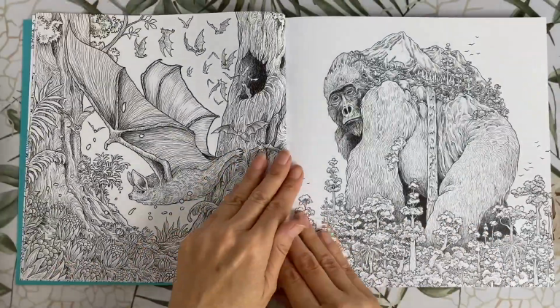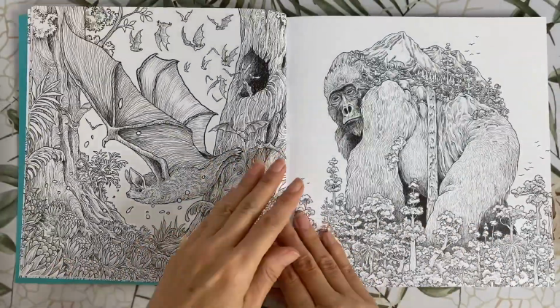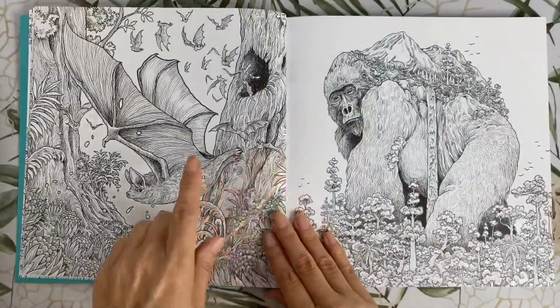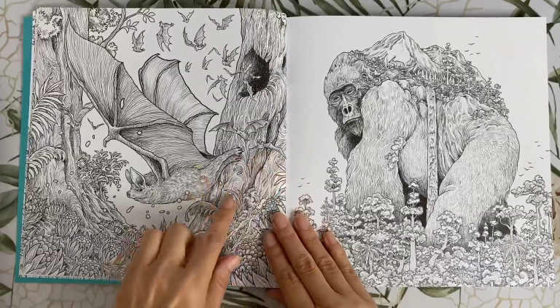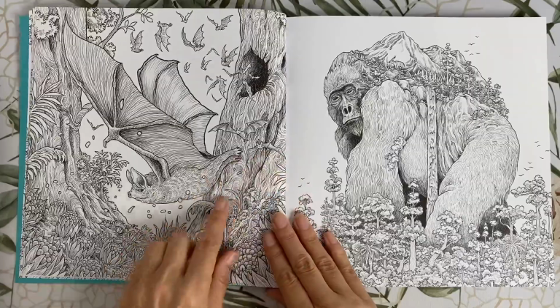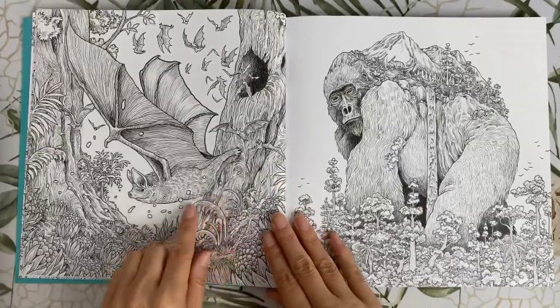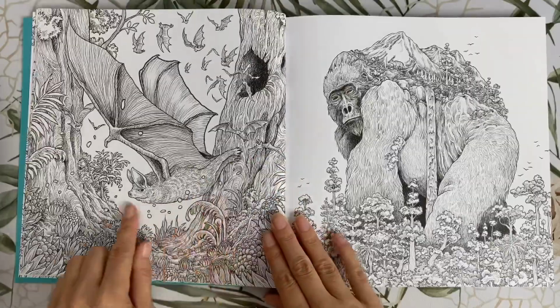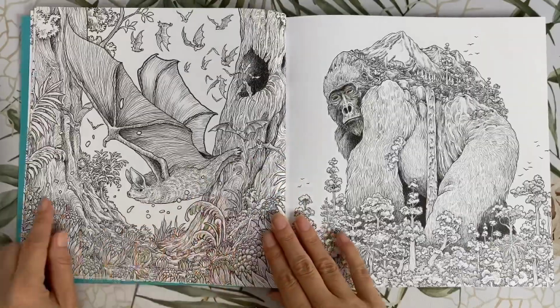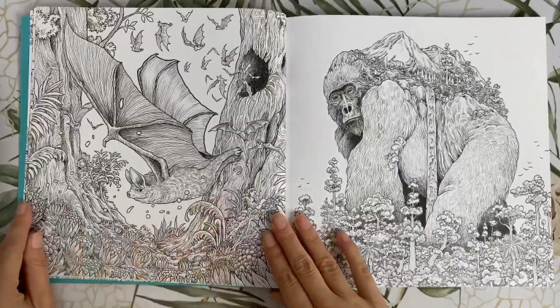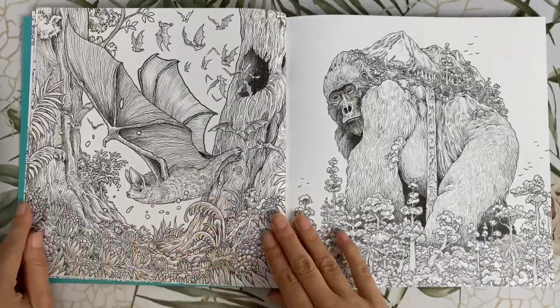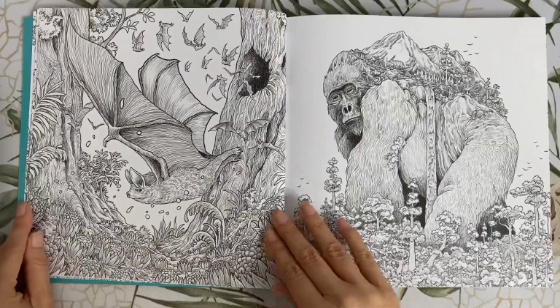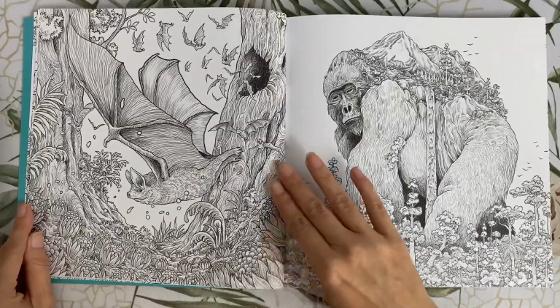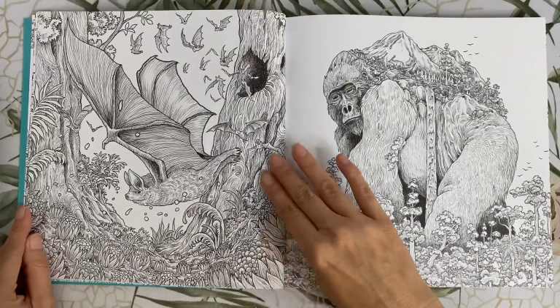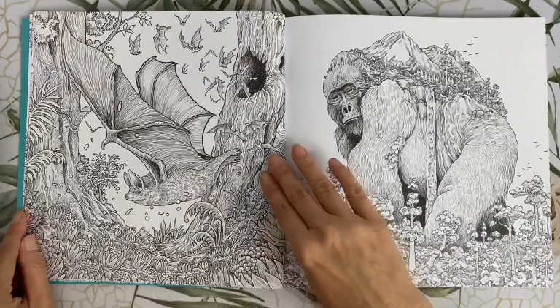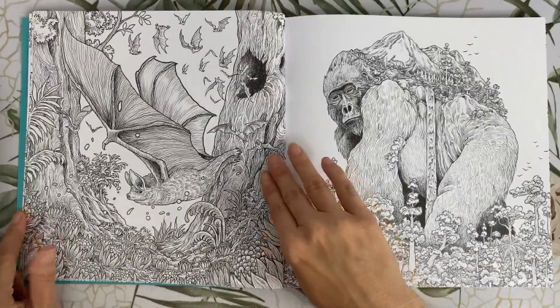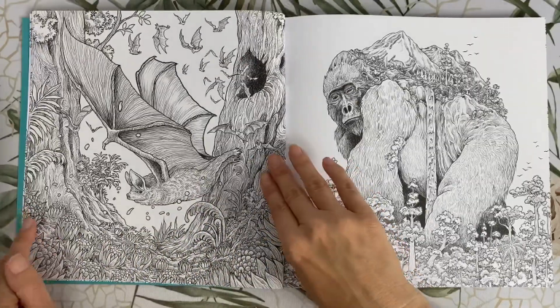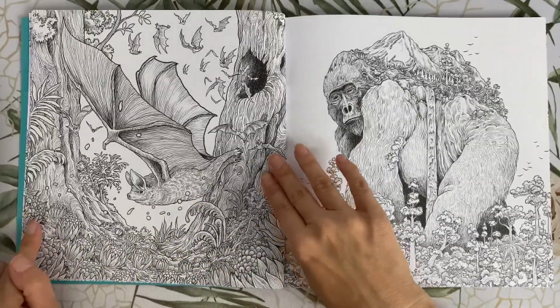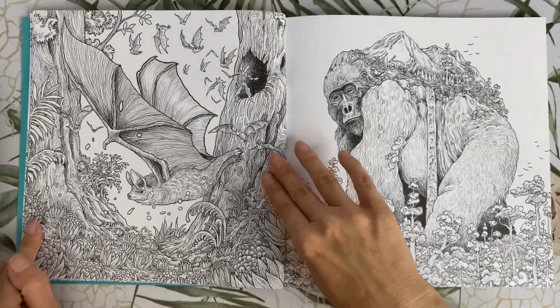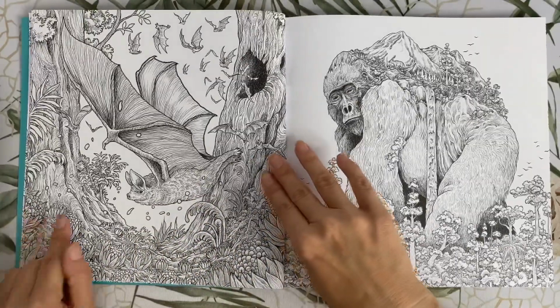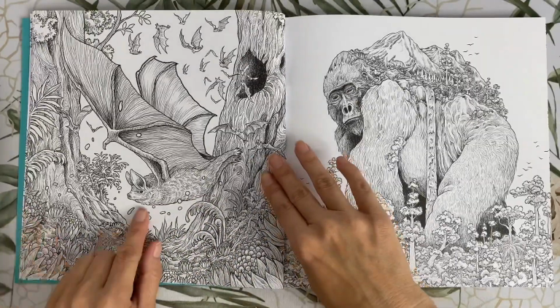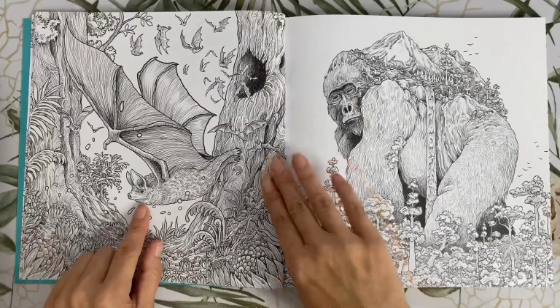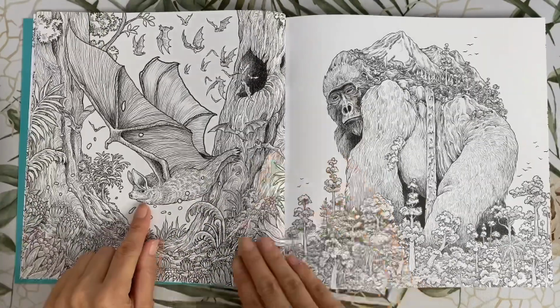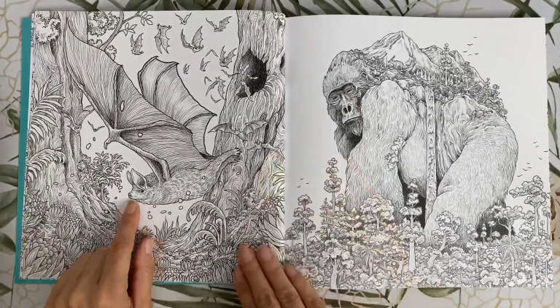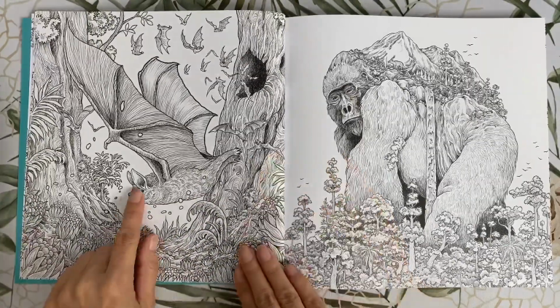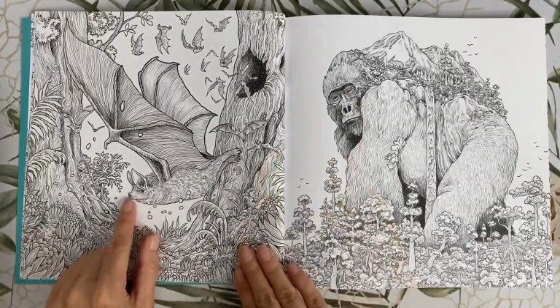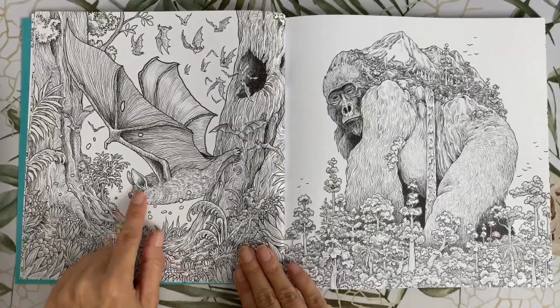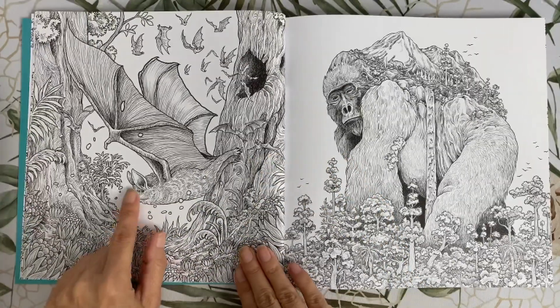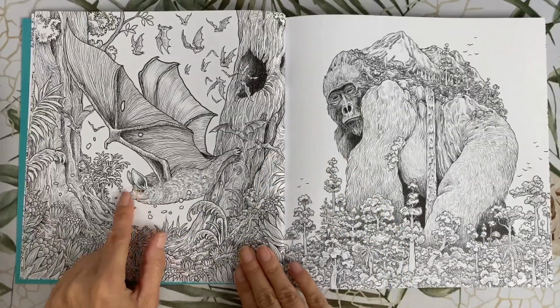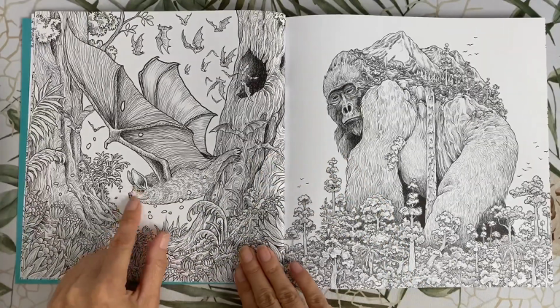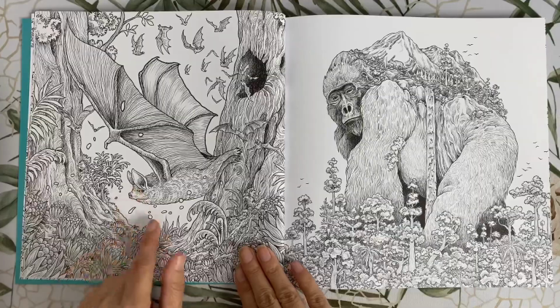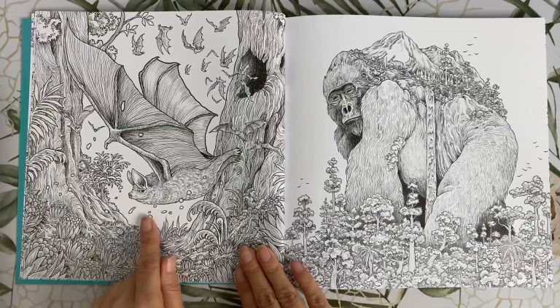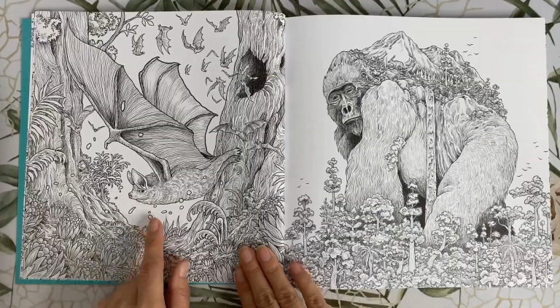Next we have the New Zealand Lesser Short-Tailed Bat. Look at that face — it kind of looks like a little pig on his face.